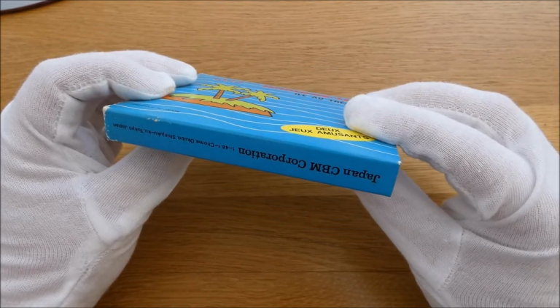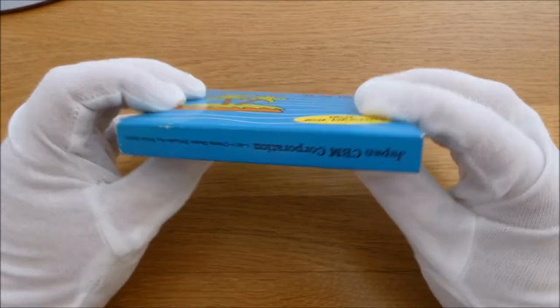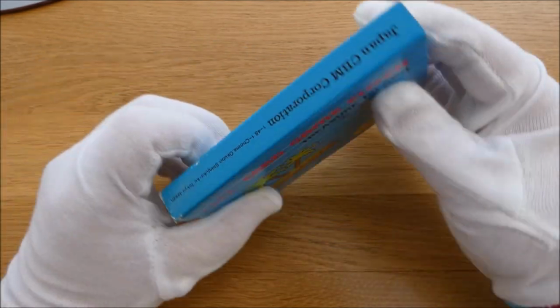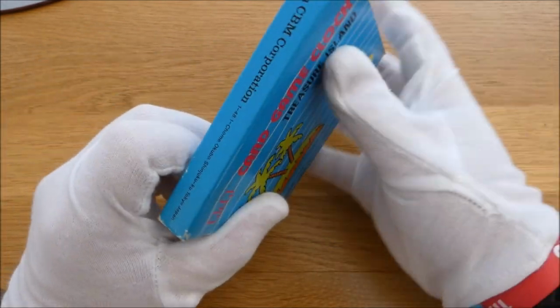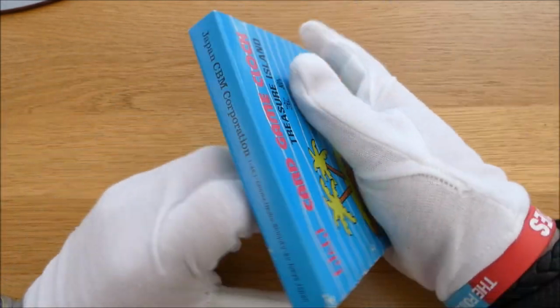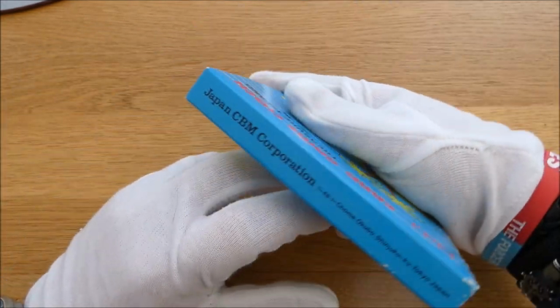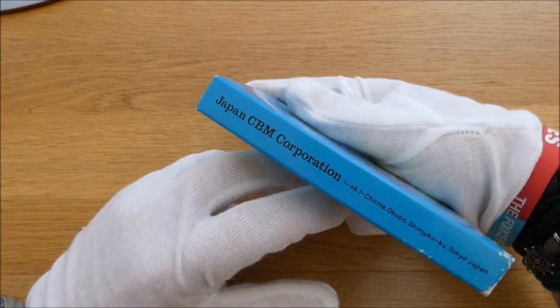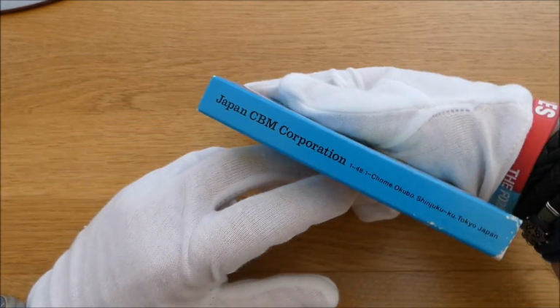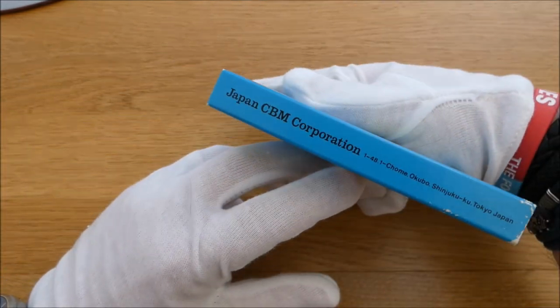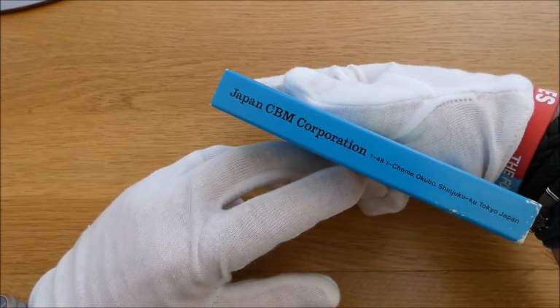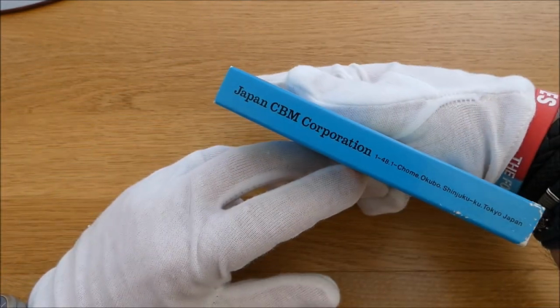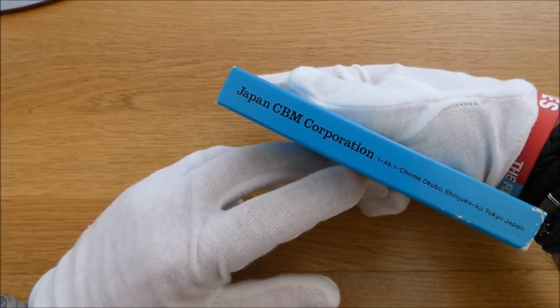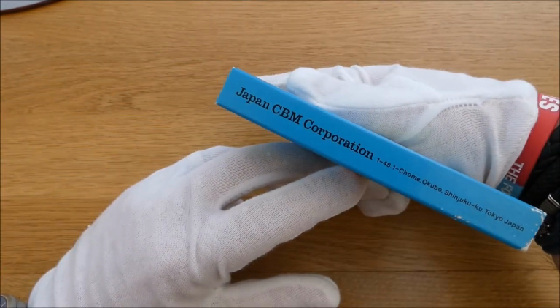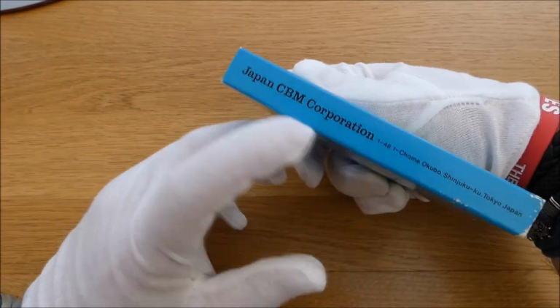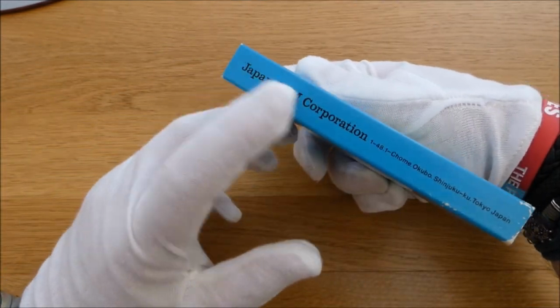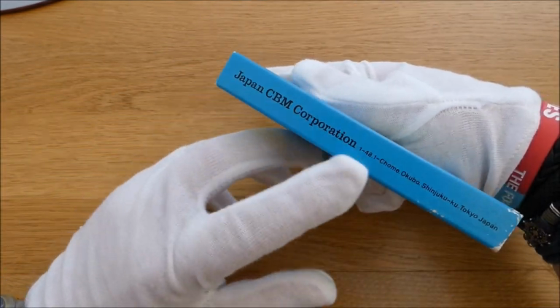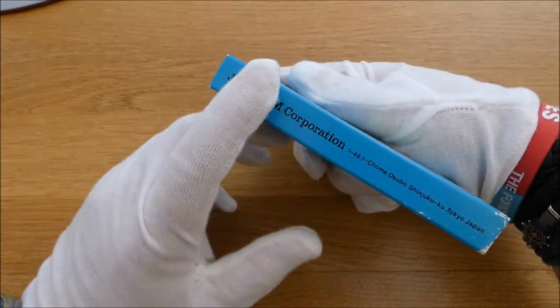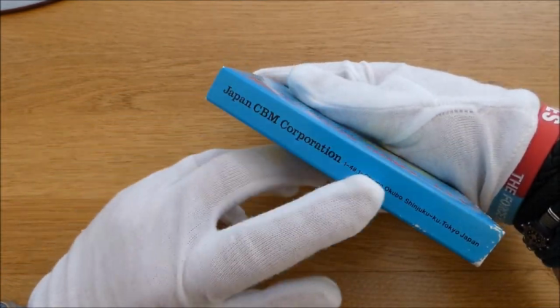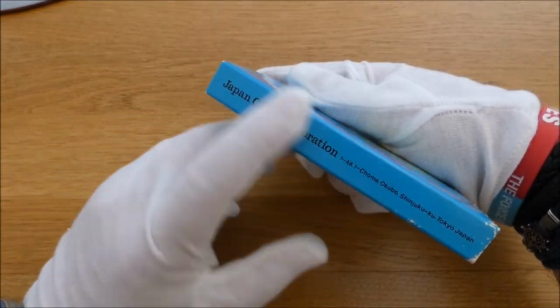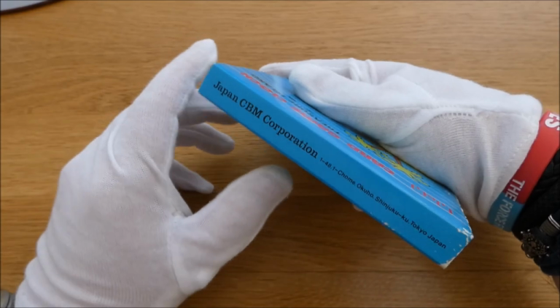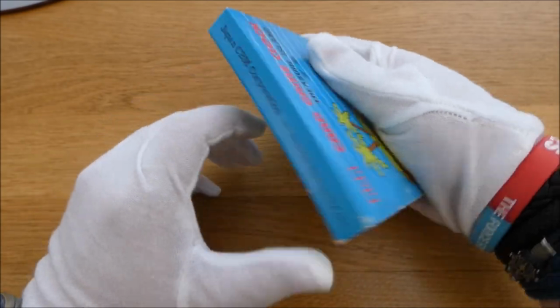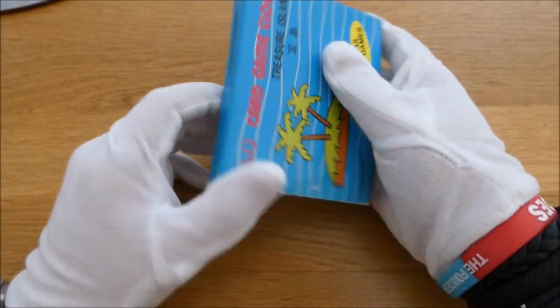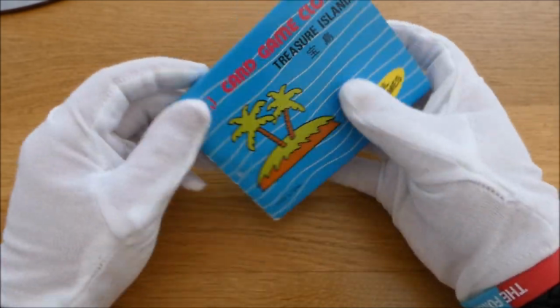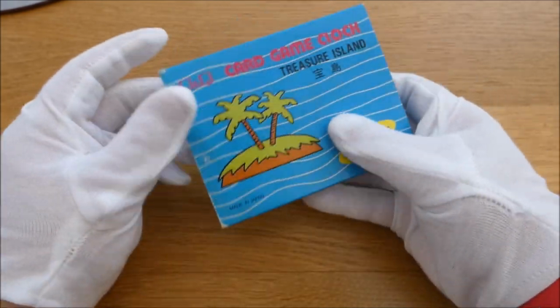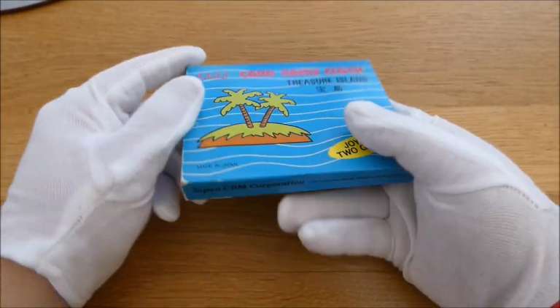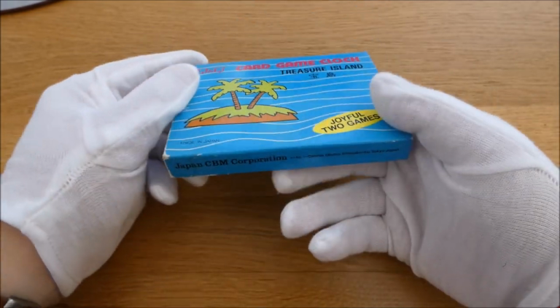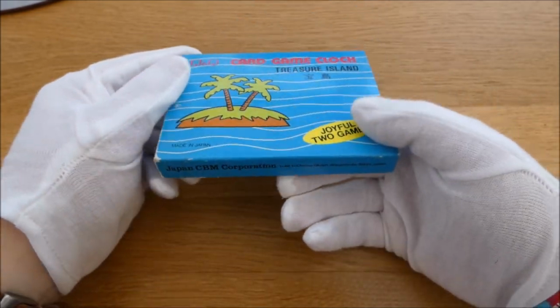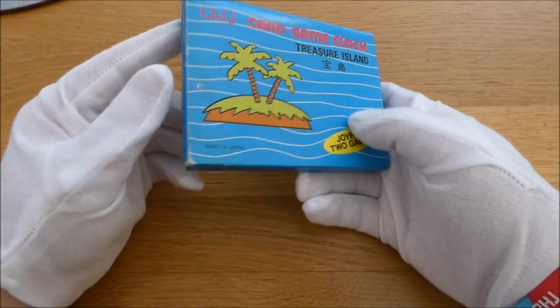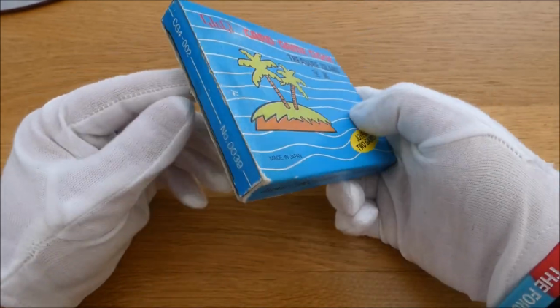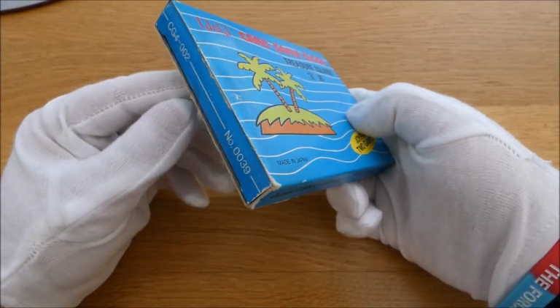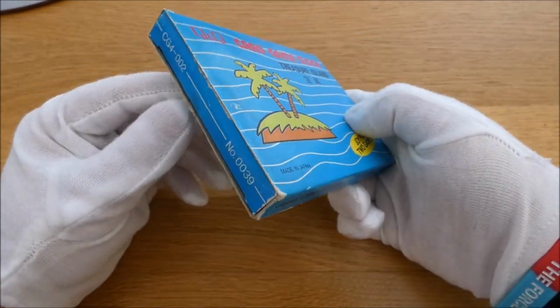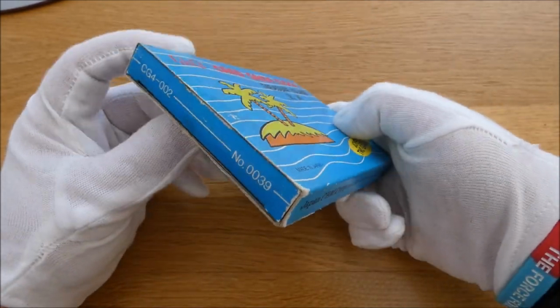I just noticed there it says CMB — Commodore Business Machine Corporation. Not likely.